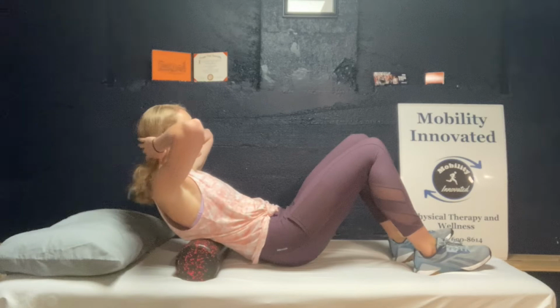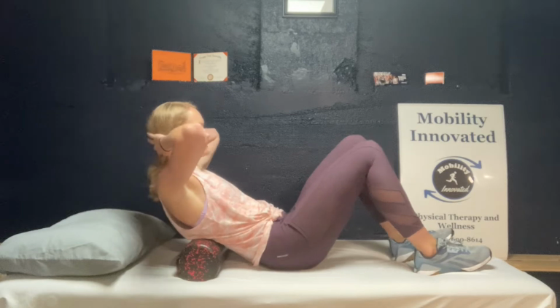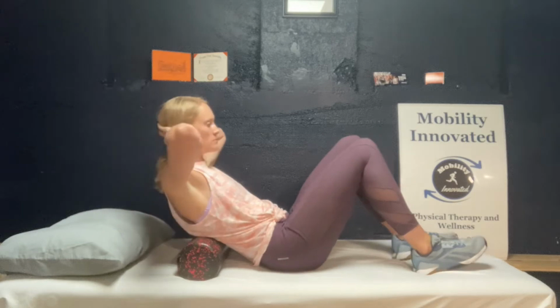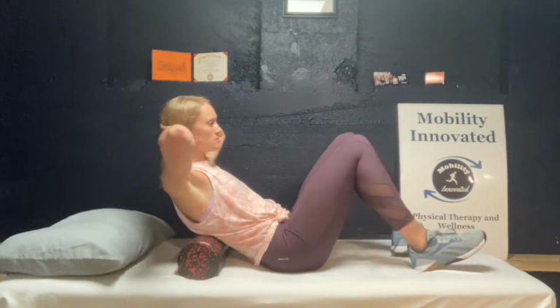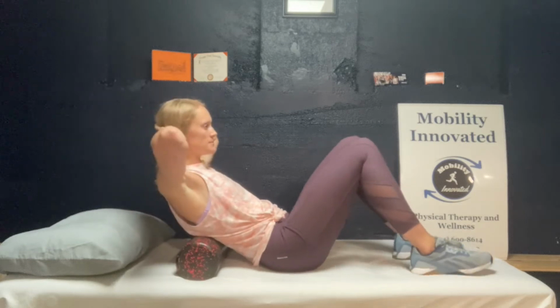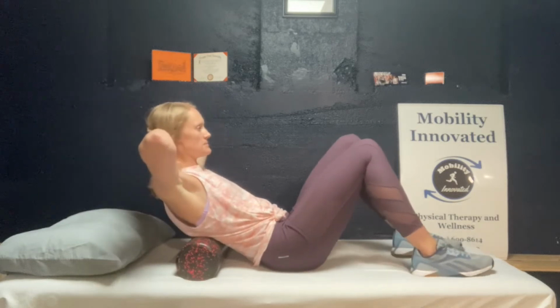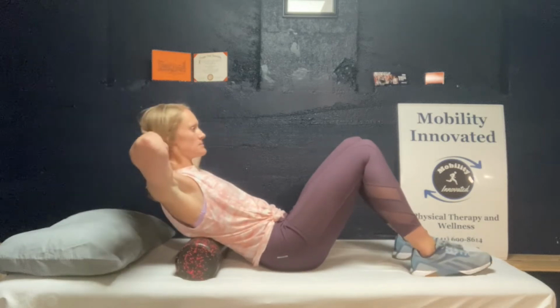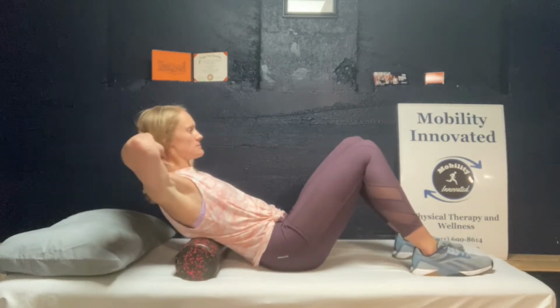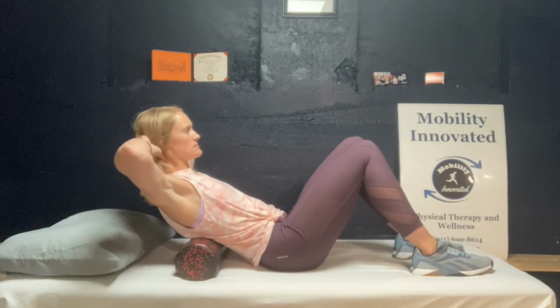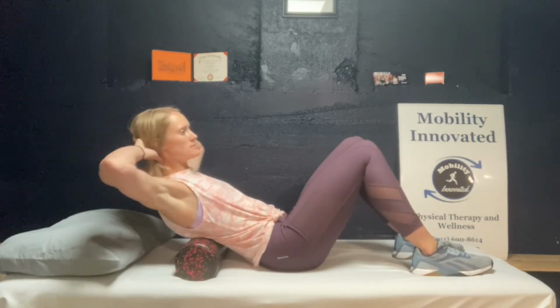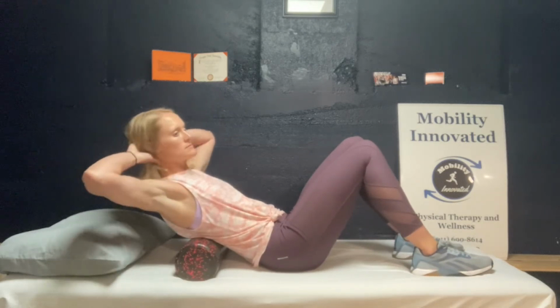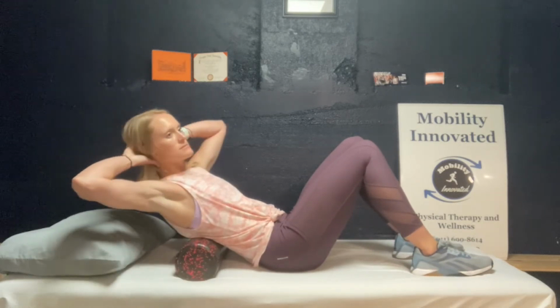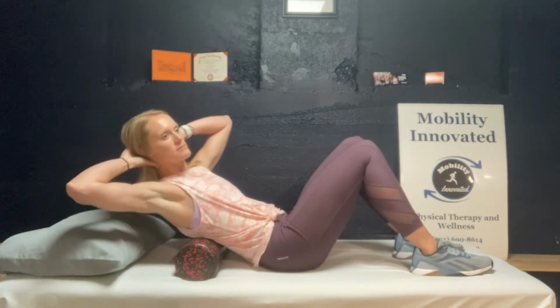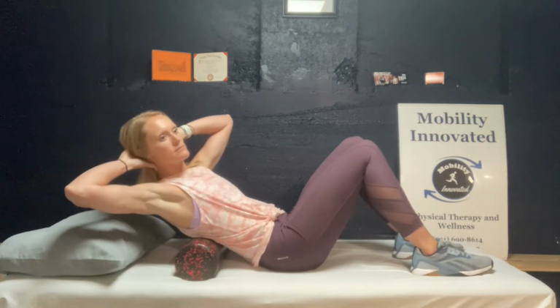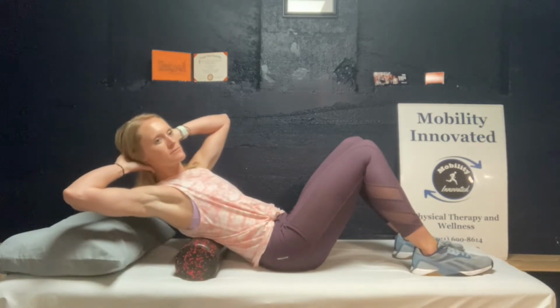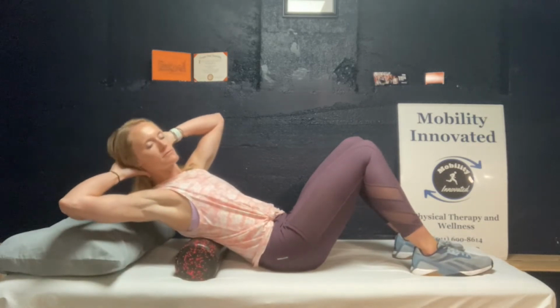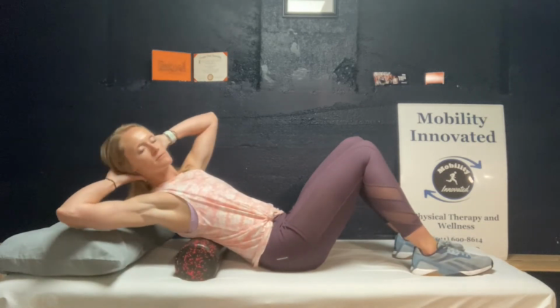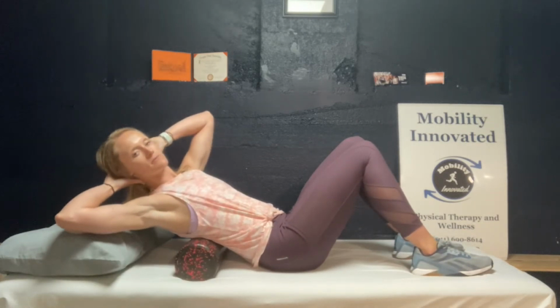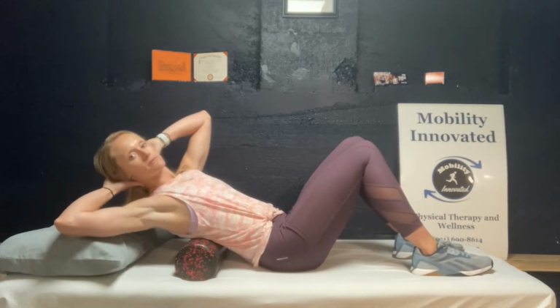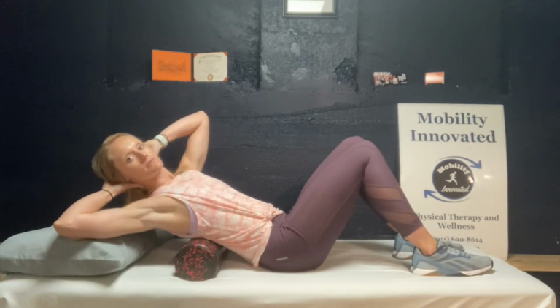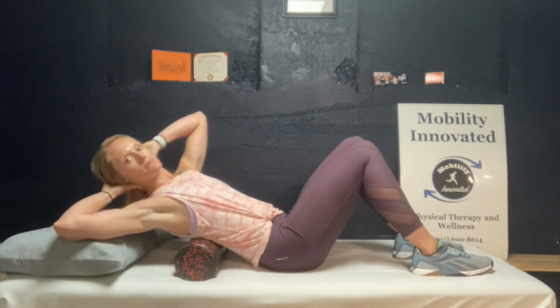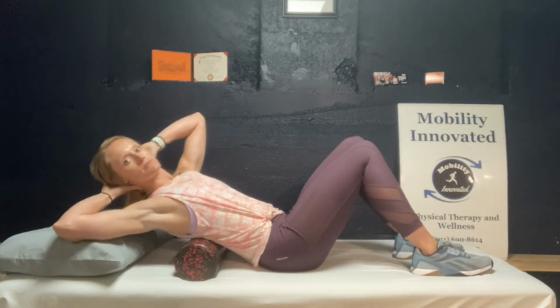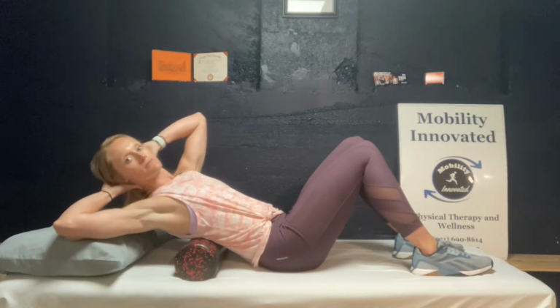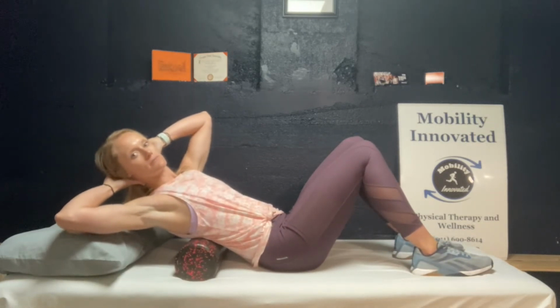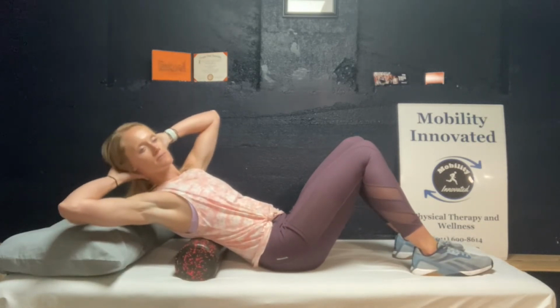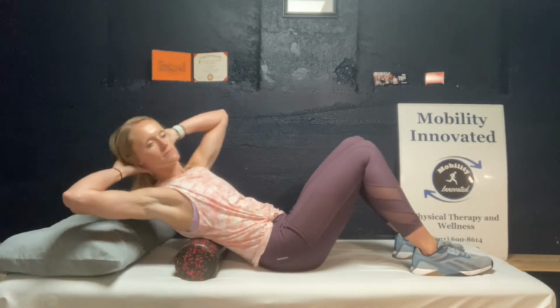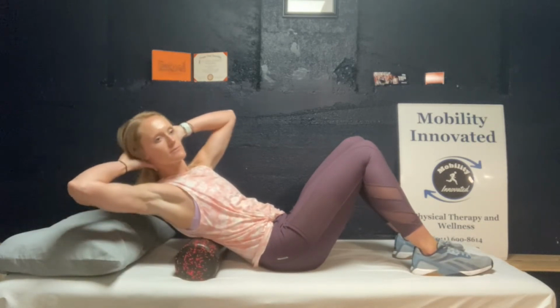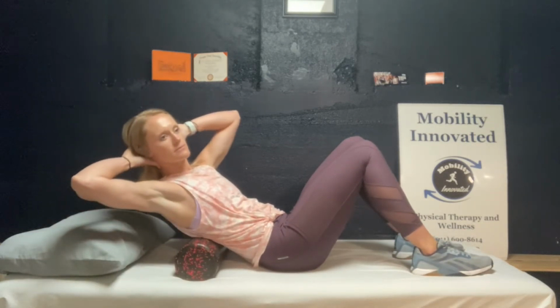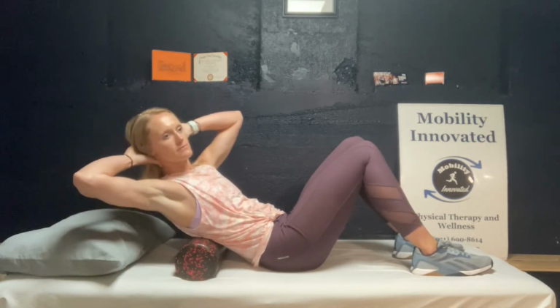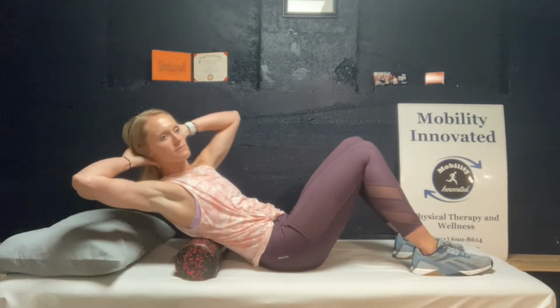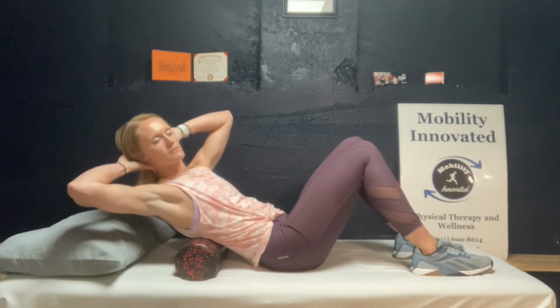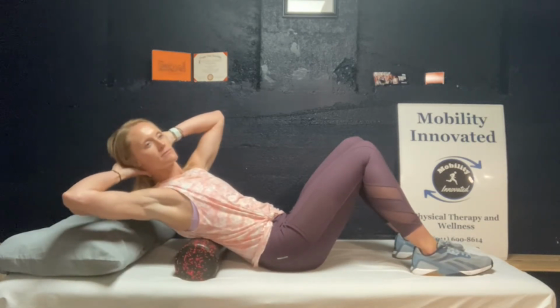With the foam roller, place horizontally along your back and your hand supporting your head.